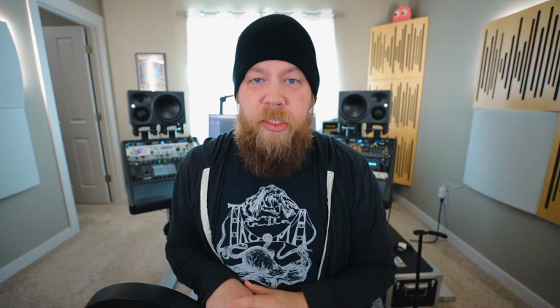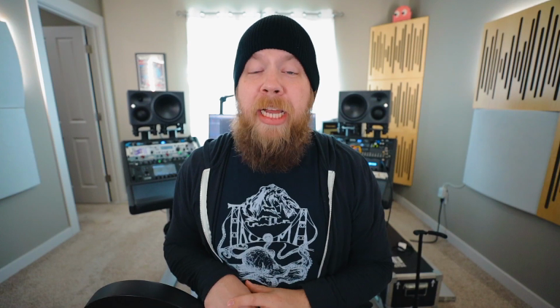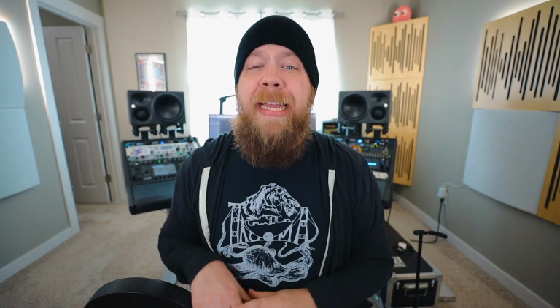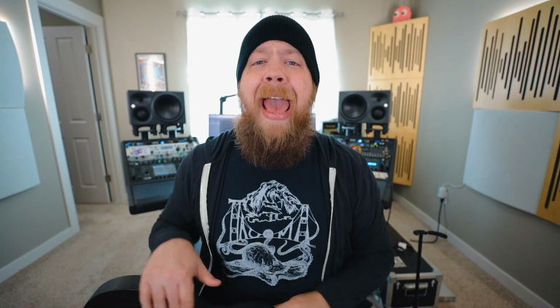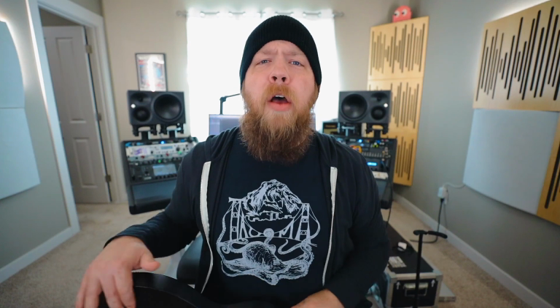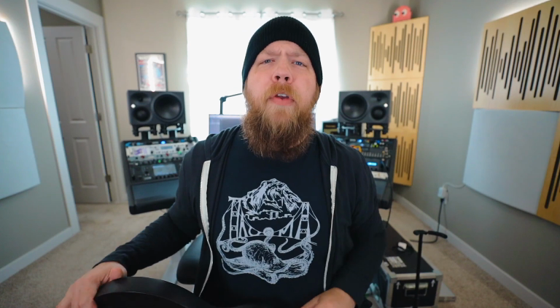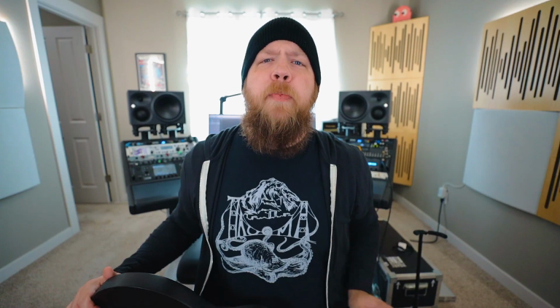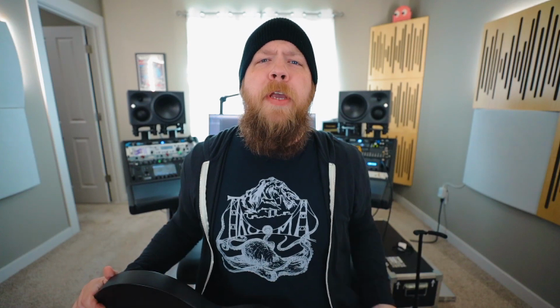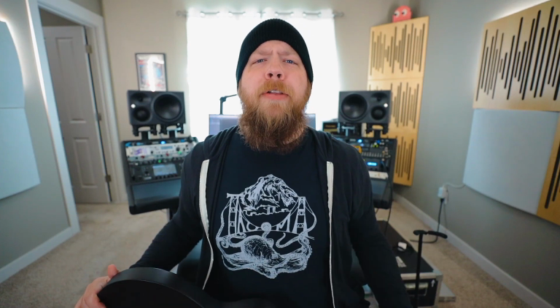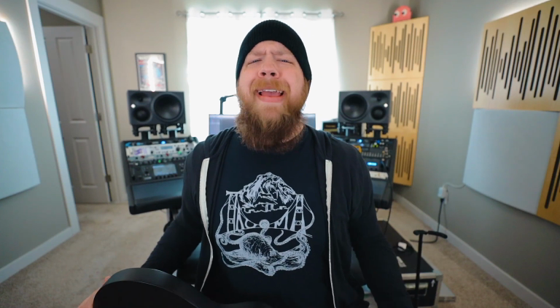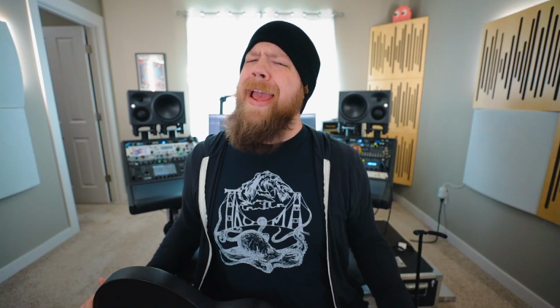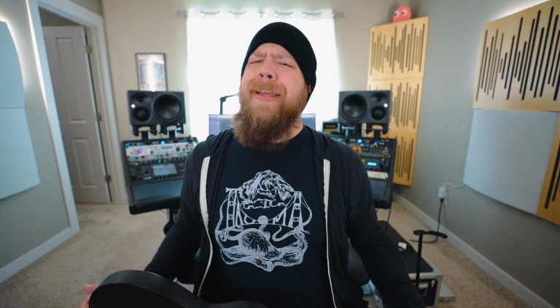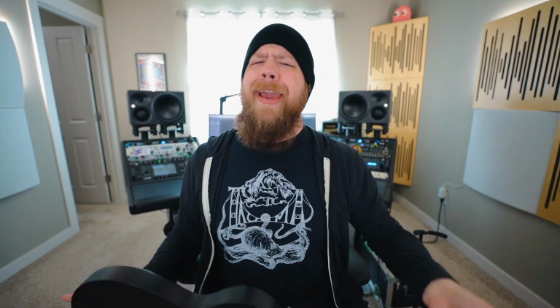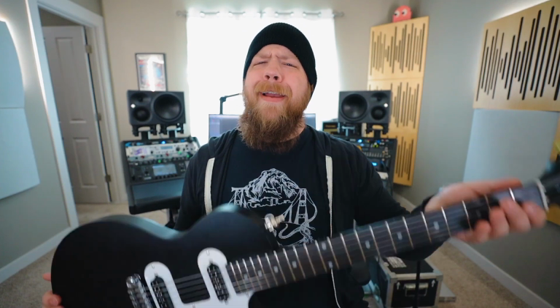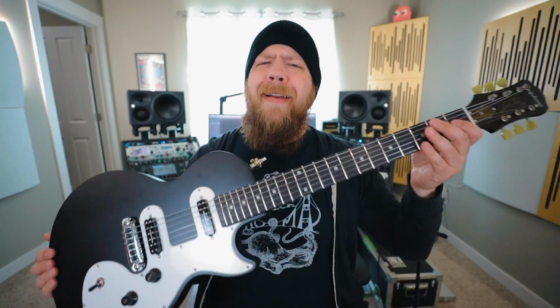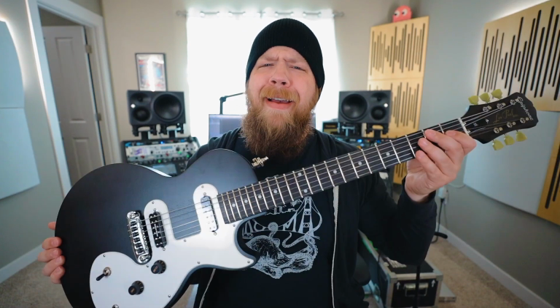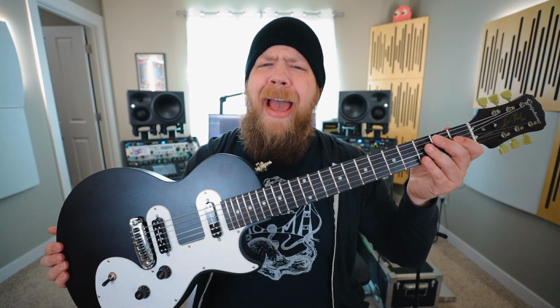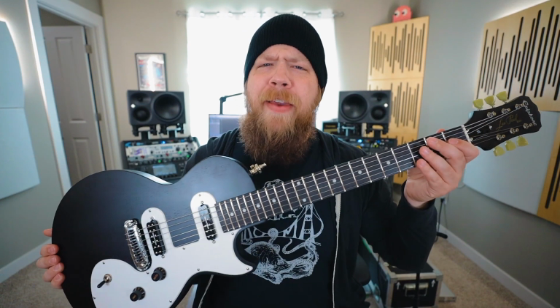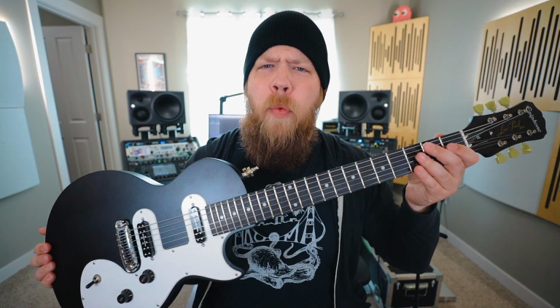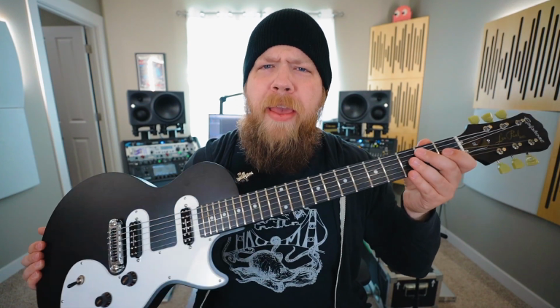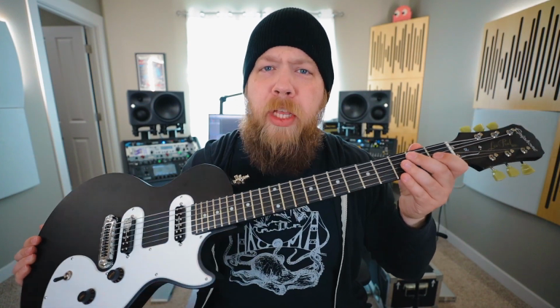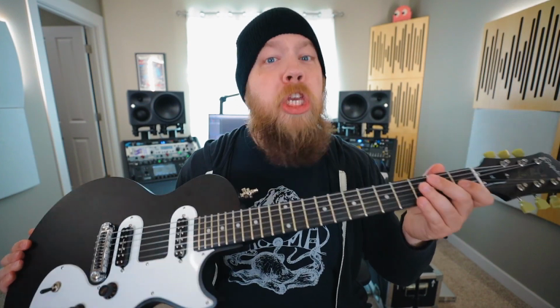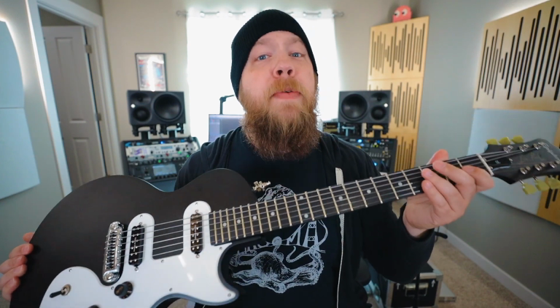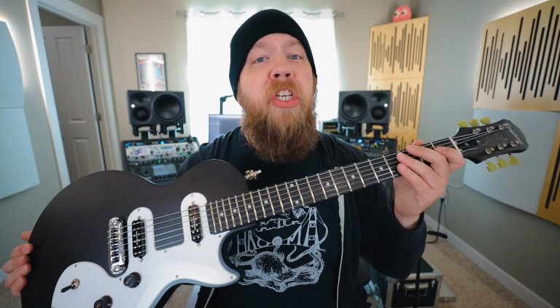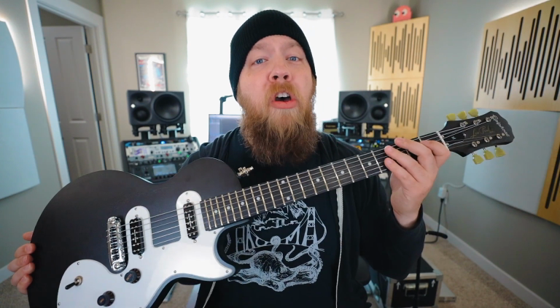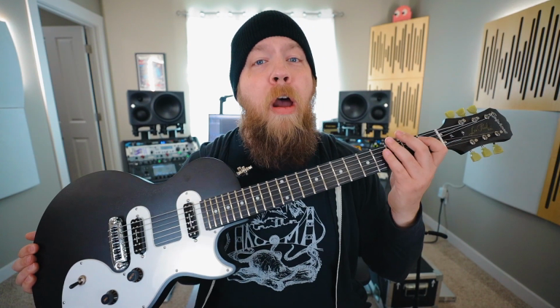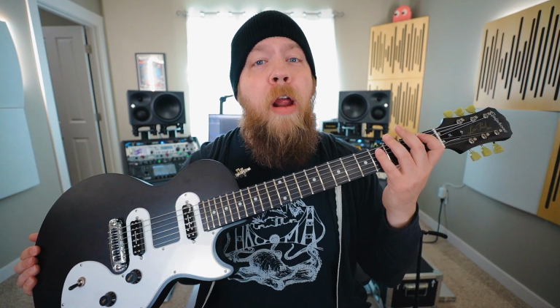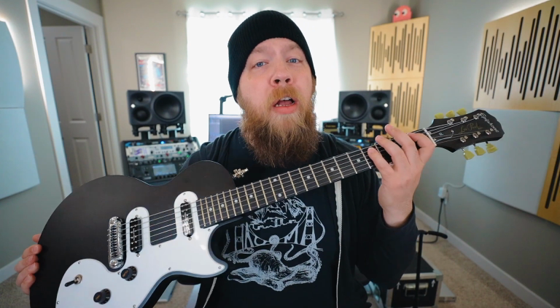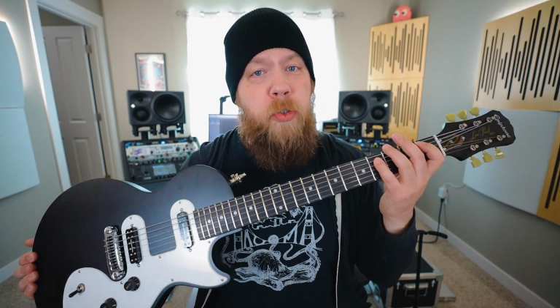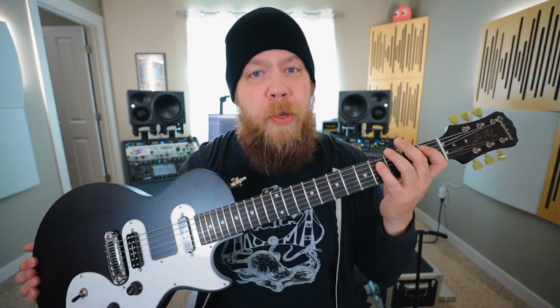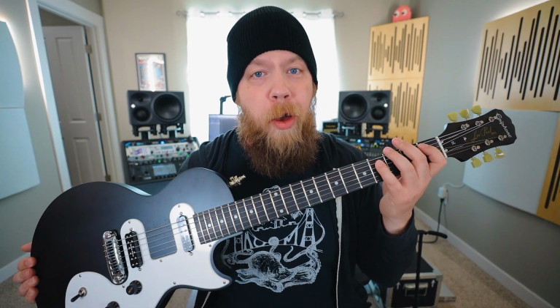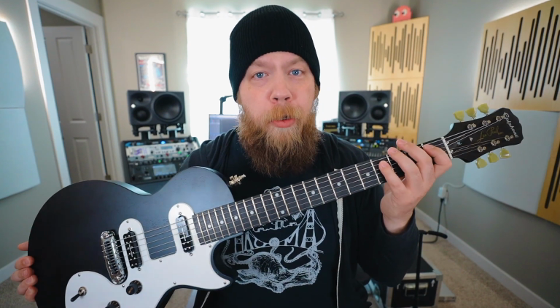Today on RiffsBeards In Gear, I give away the cheapest guitar on Sweetwater.